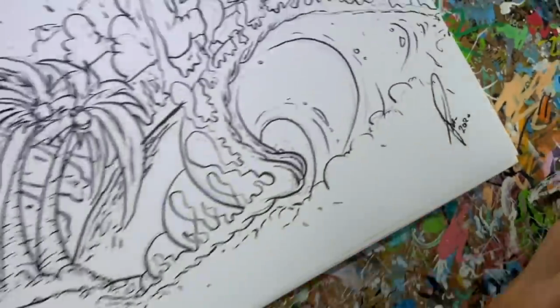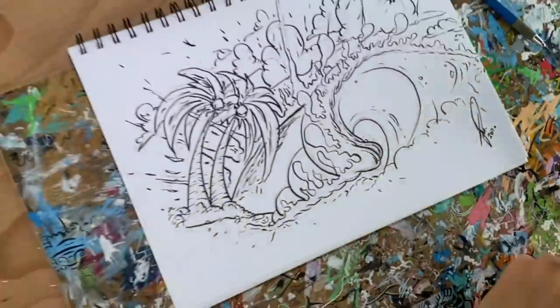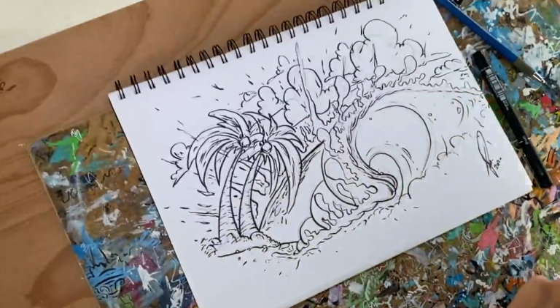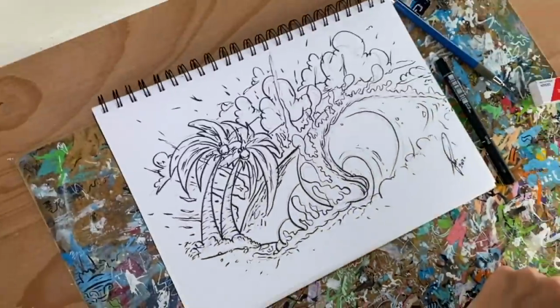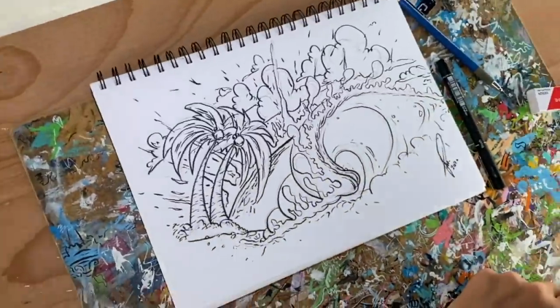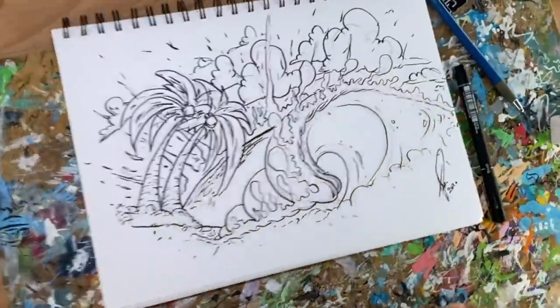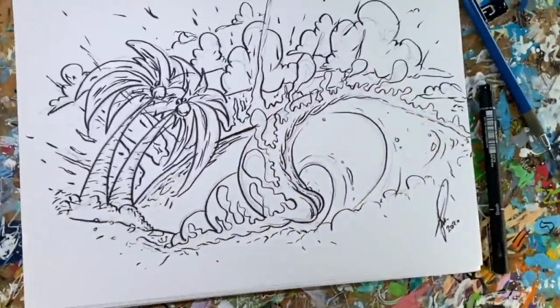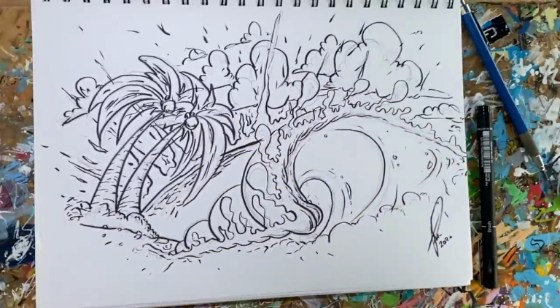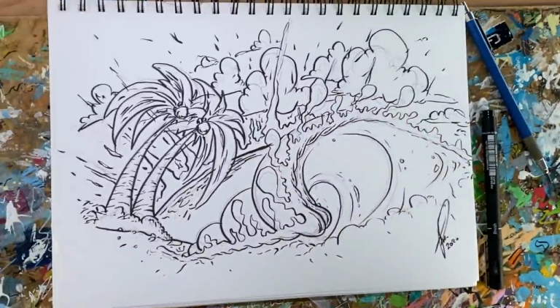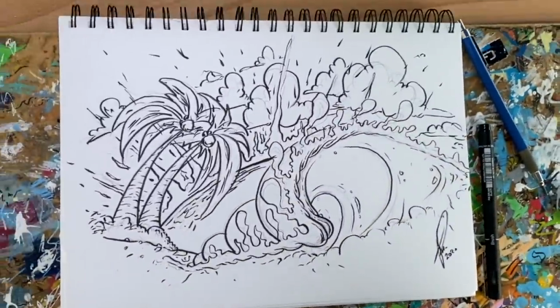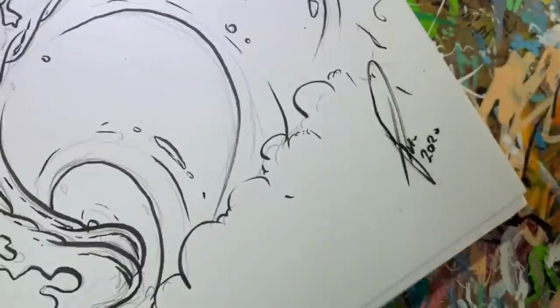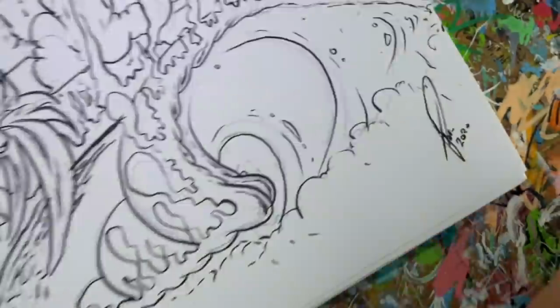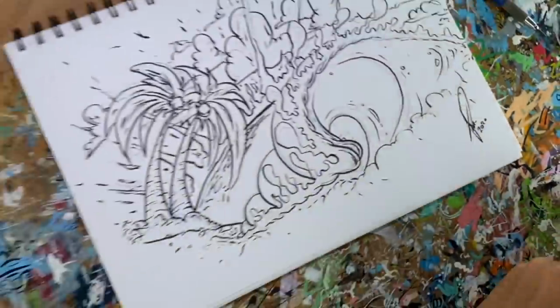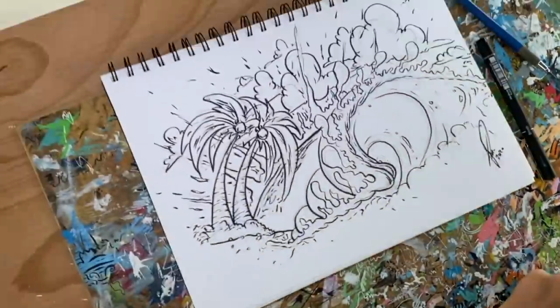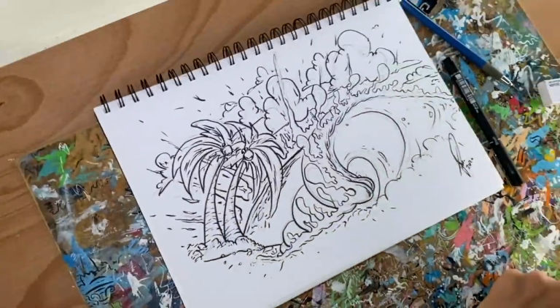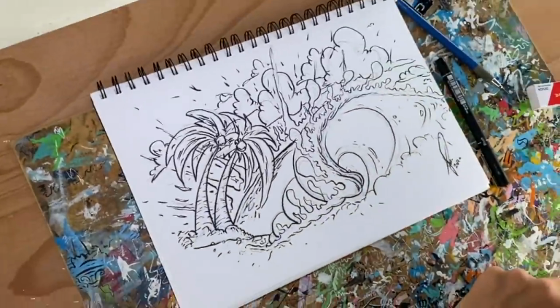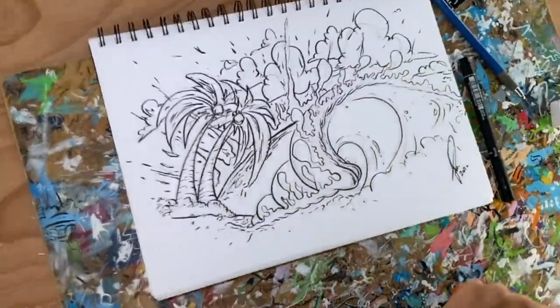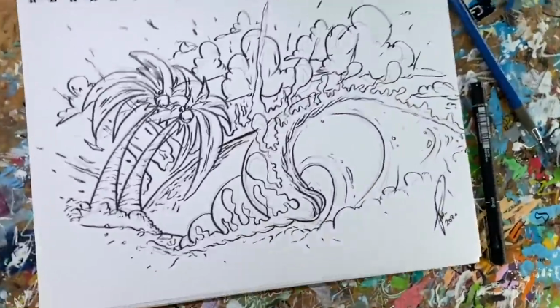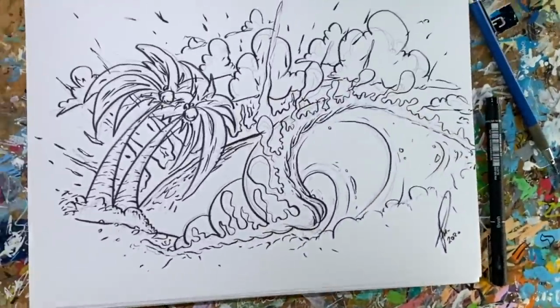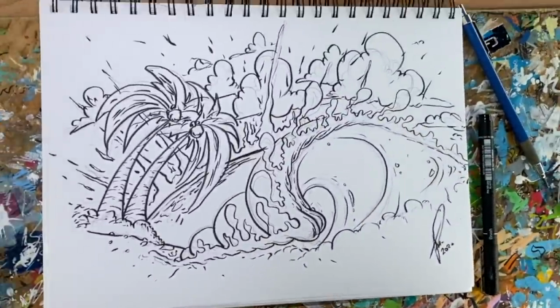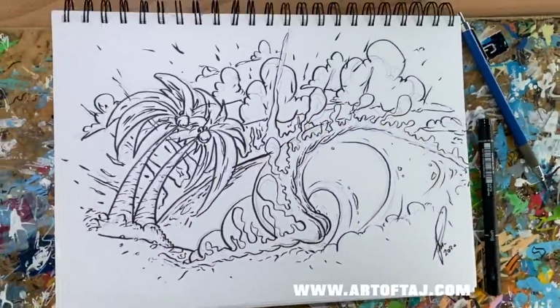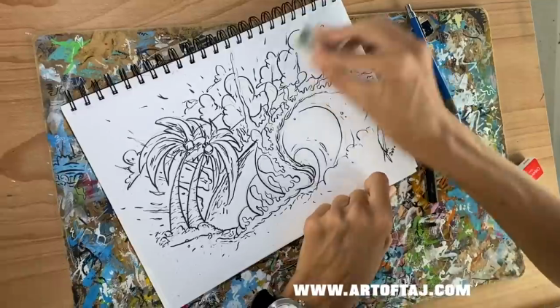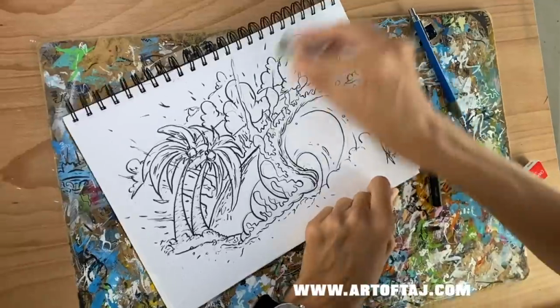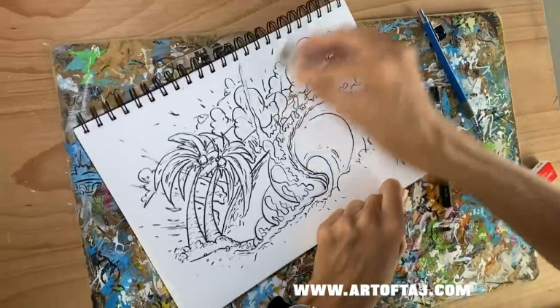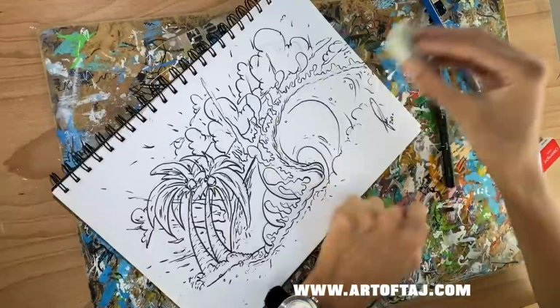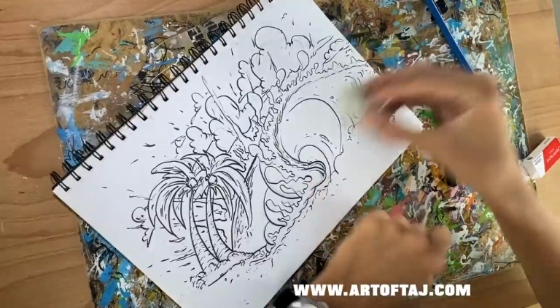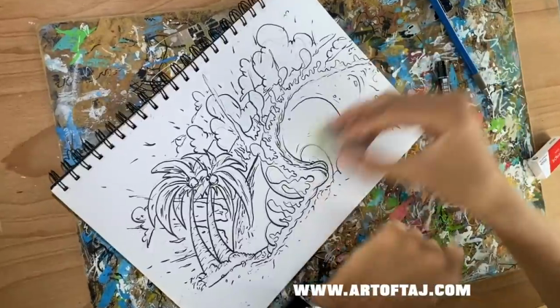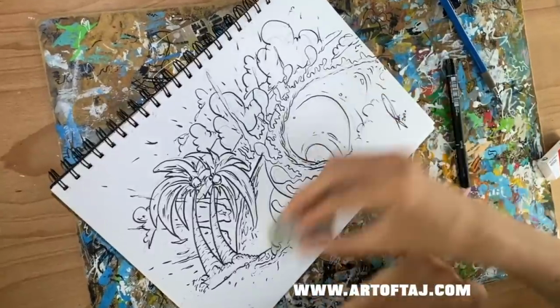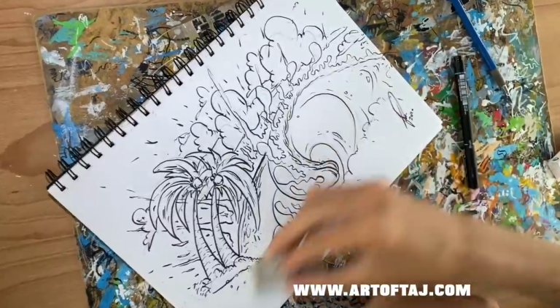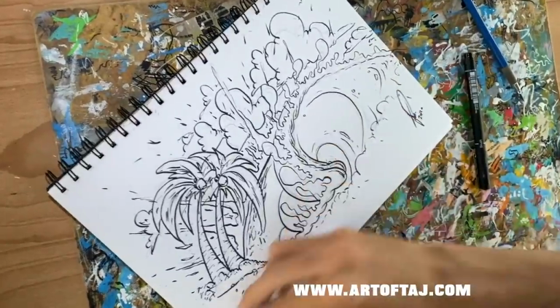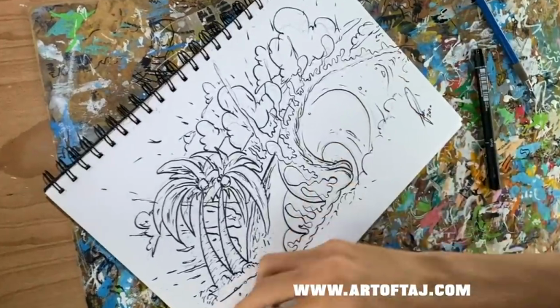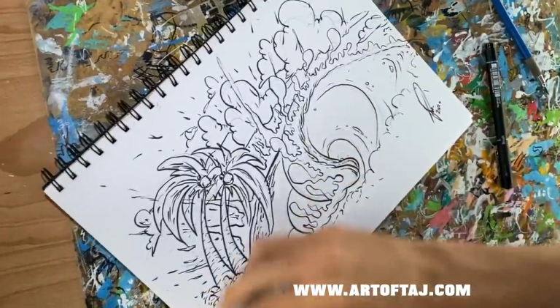I hope you liked this little video today. If you want to check out more of my art, go check it out at www.artoftaj.com. I'll see you later.